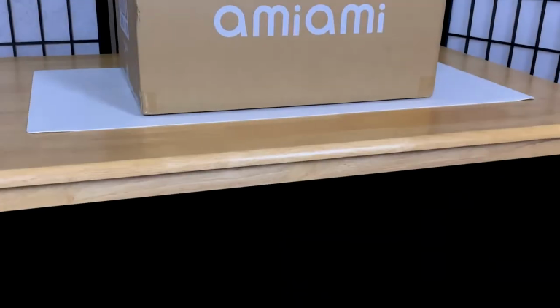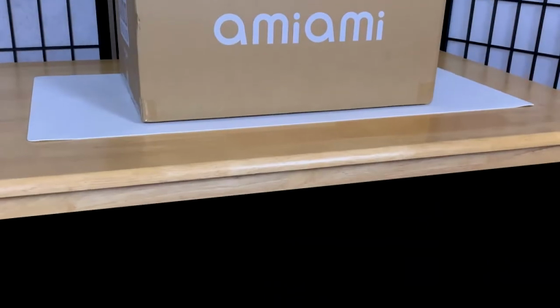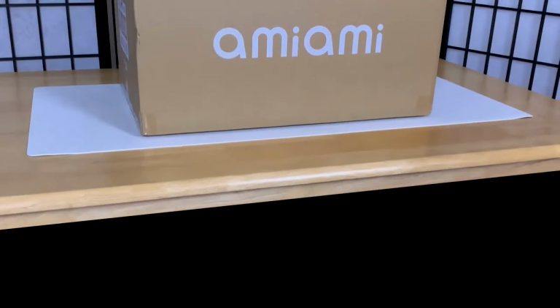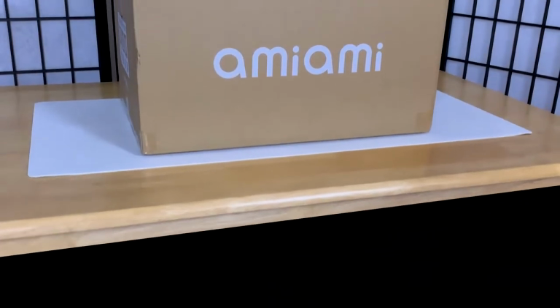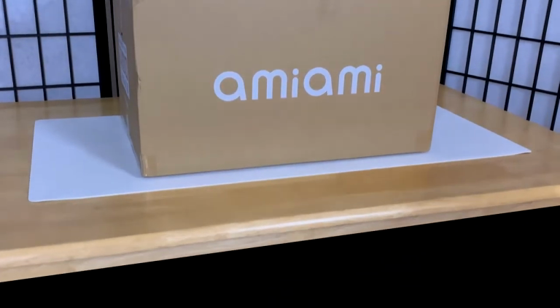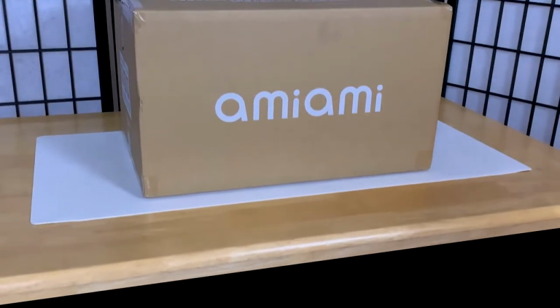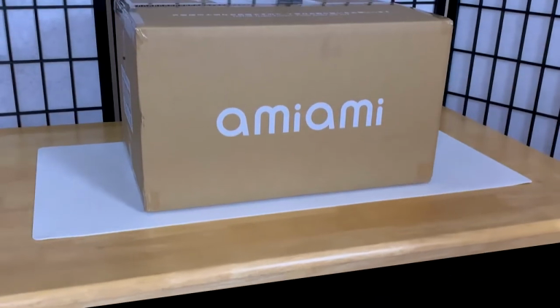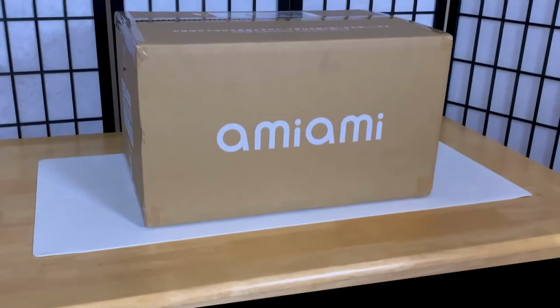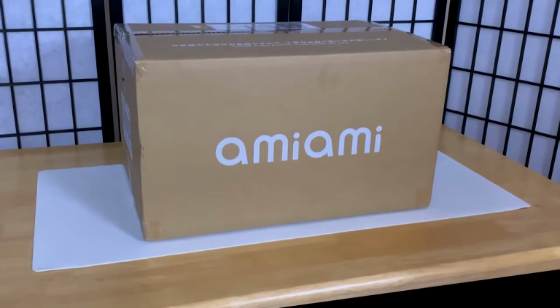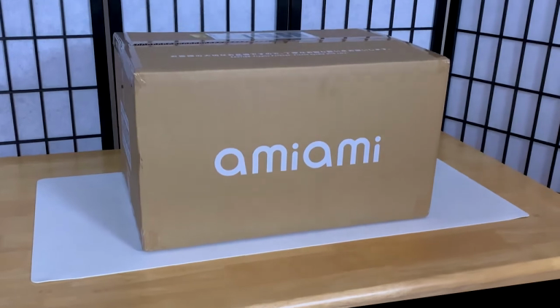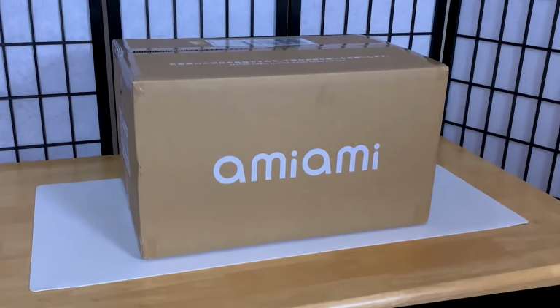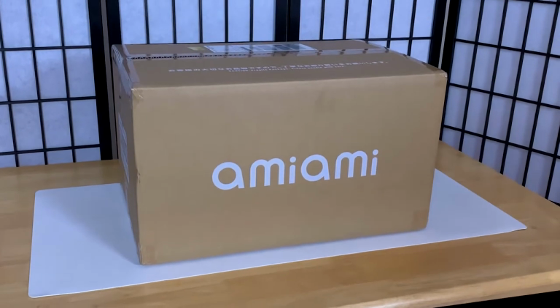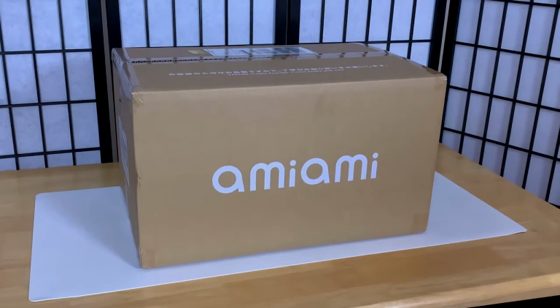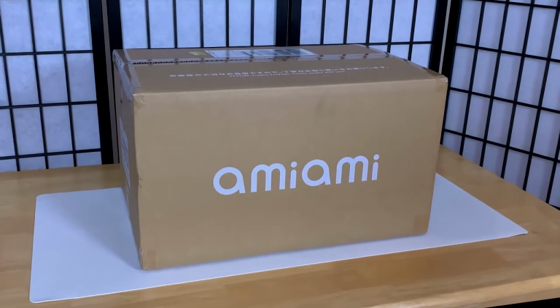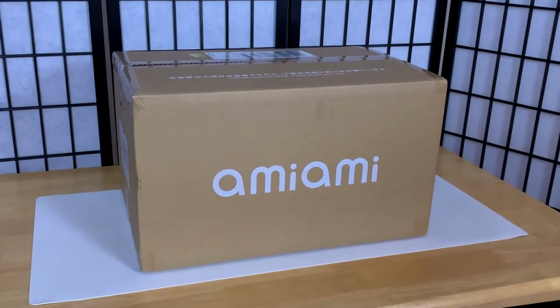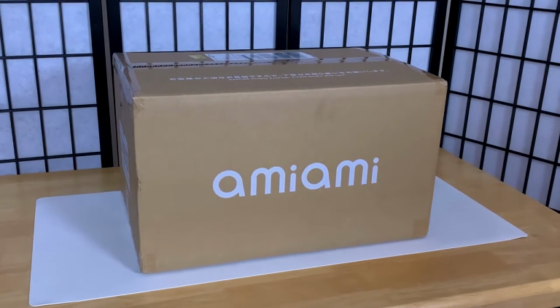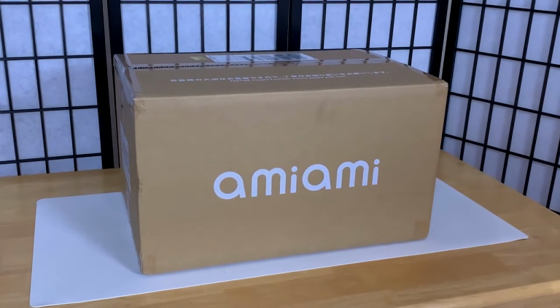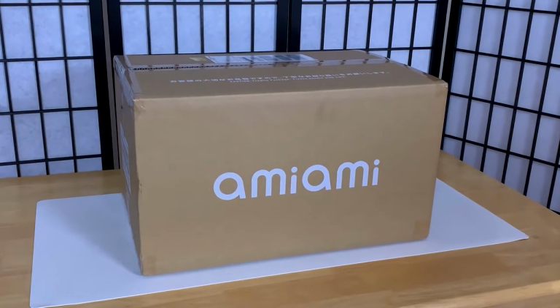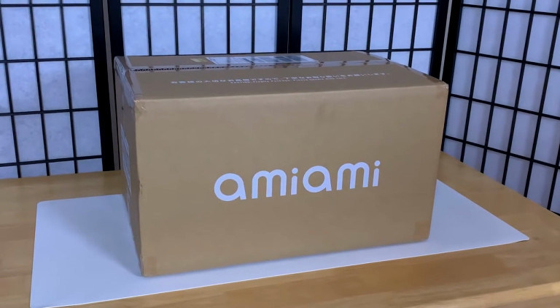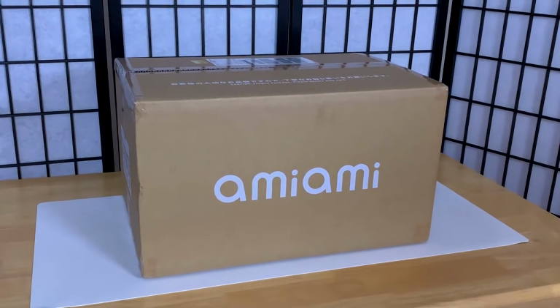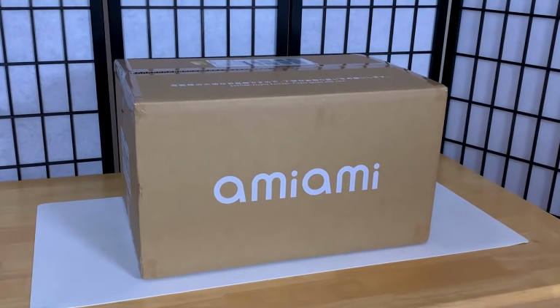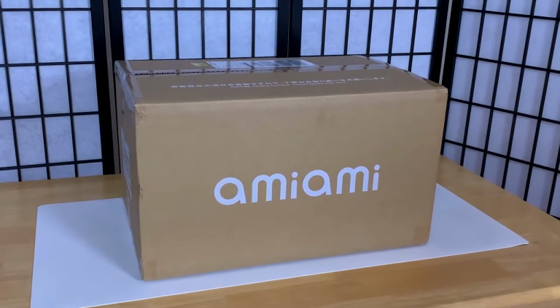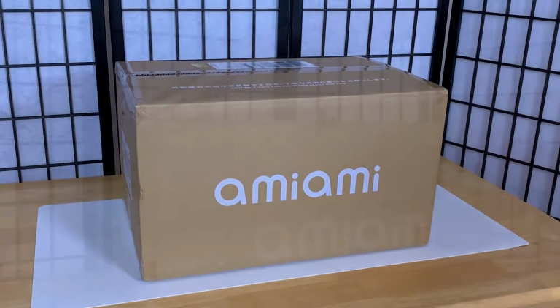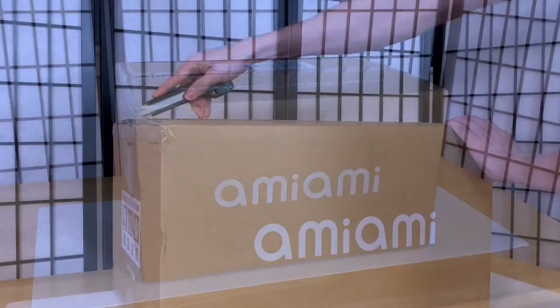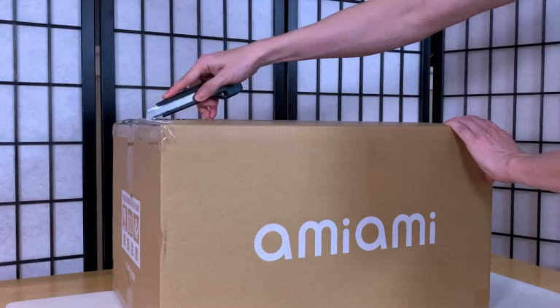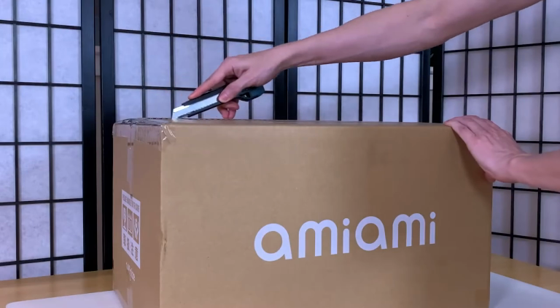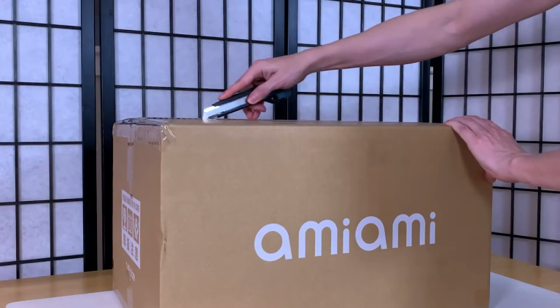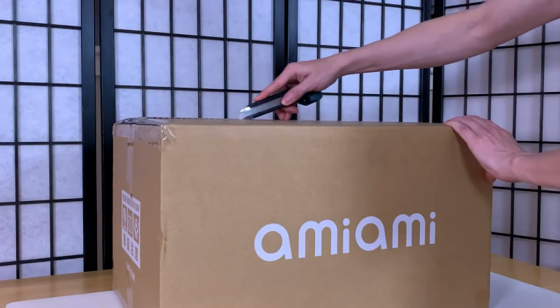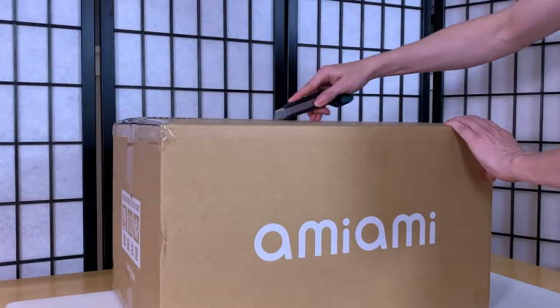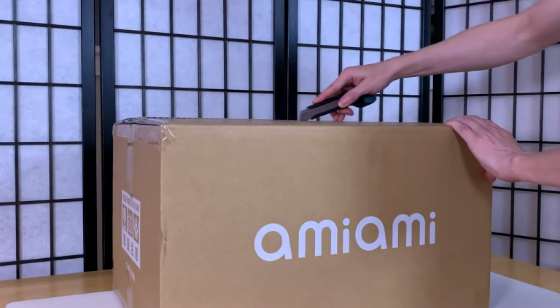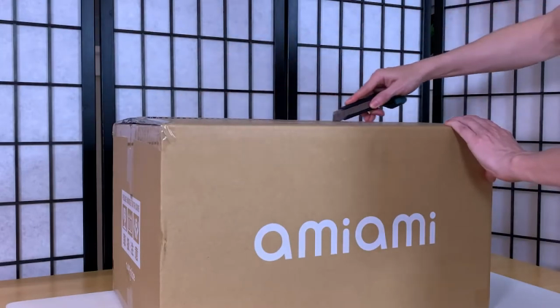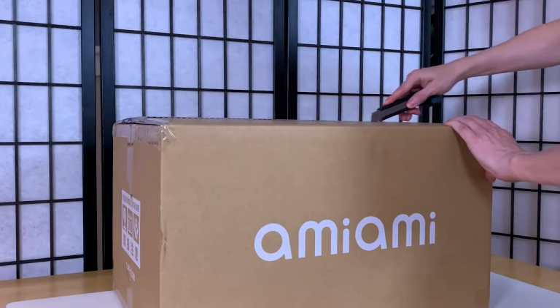You guys all came for an unboxing video, and I'm going to give you an unboxing video, though I guess I already spoiled what's in the box, so let's waste no time and just jump right into it.